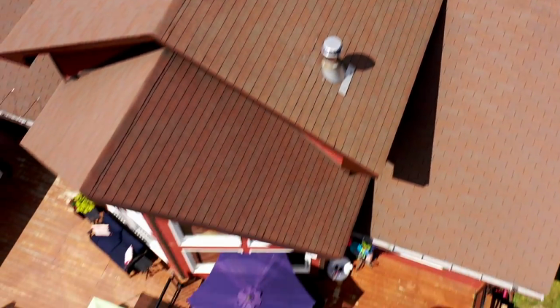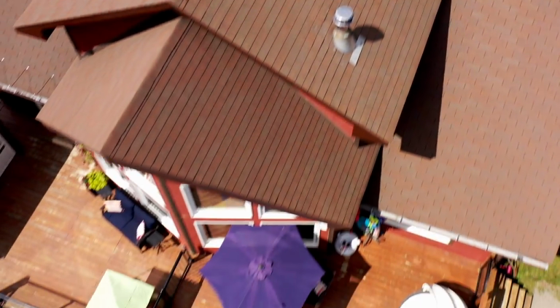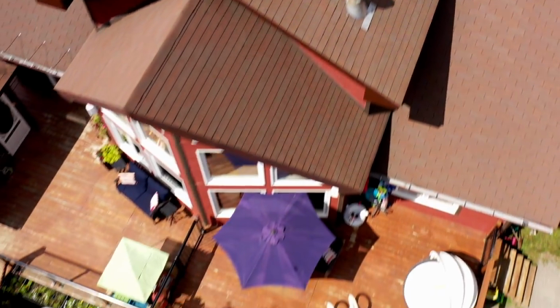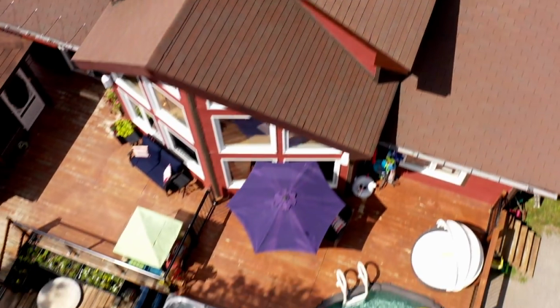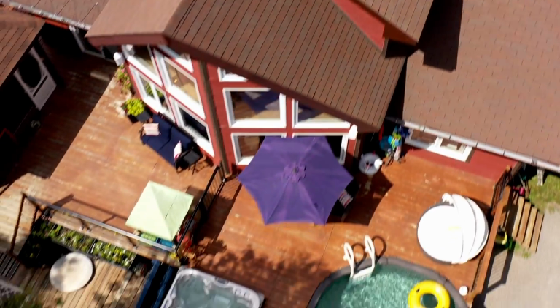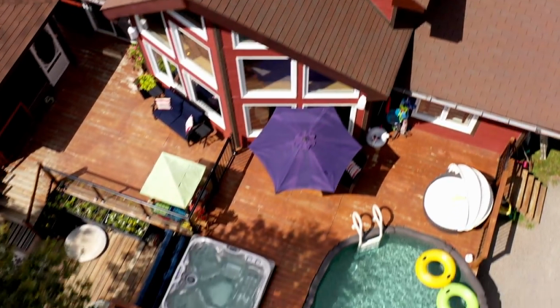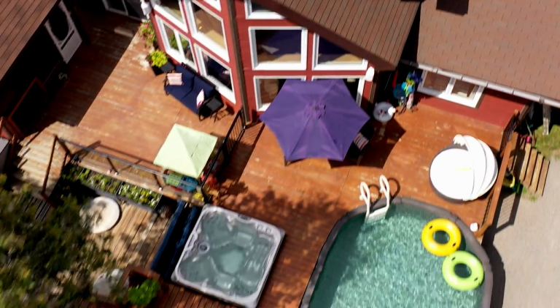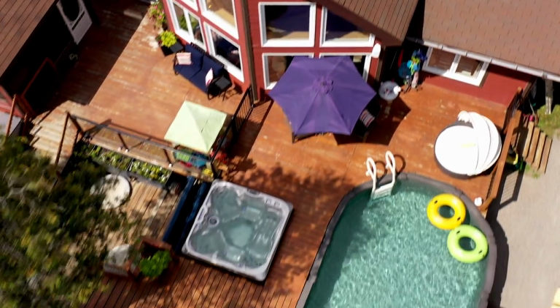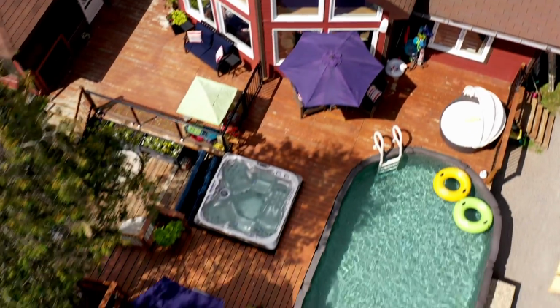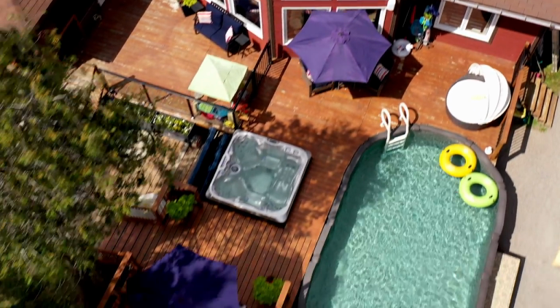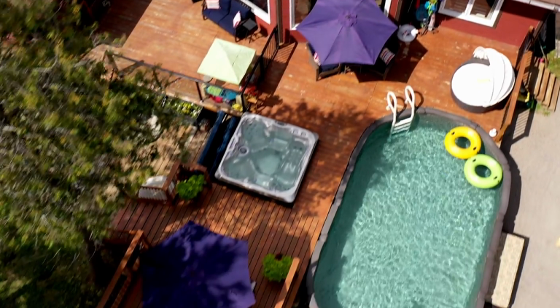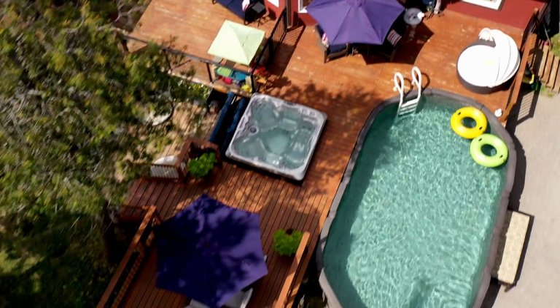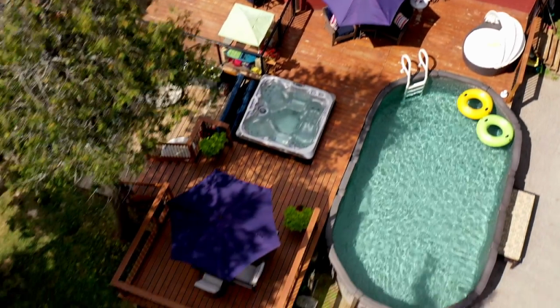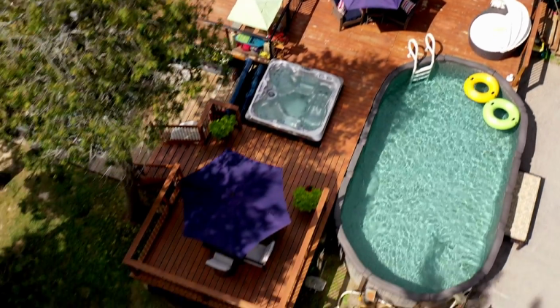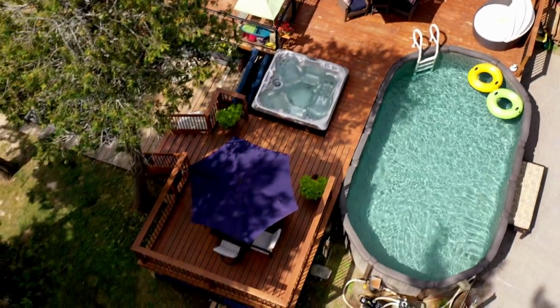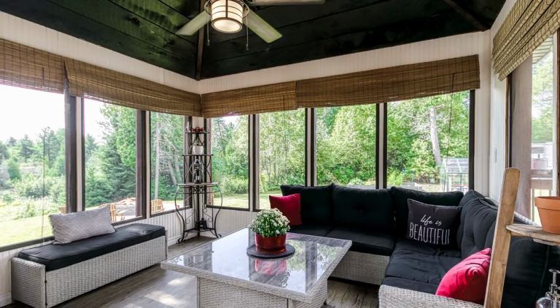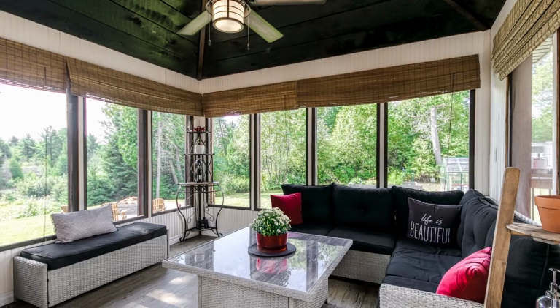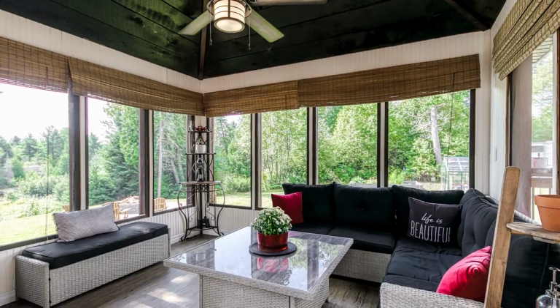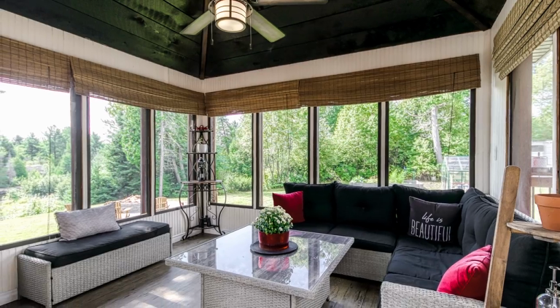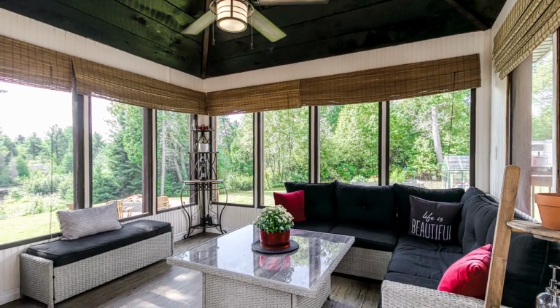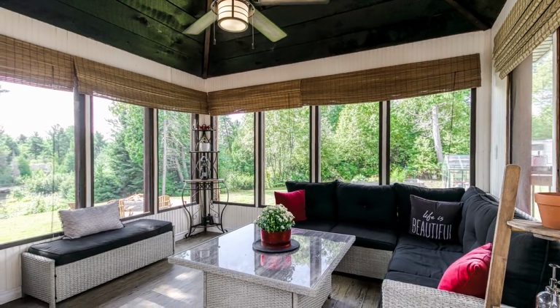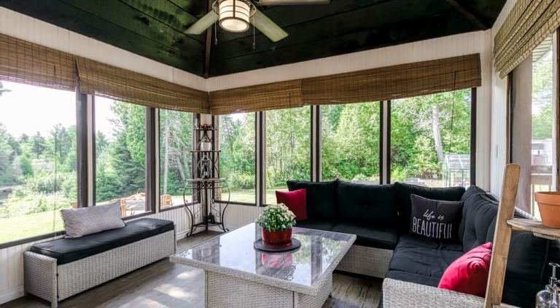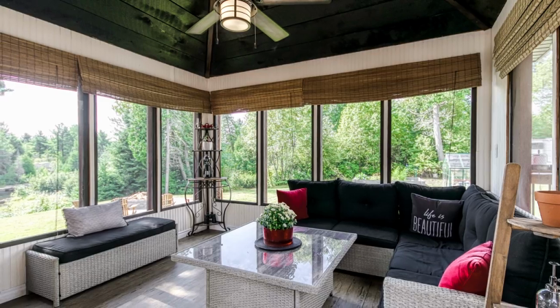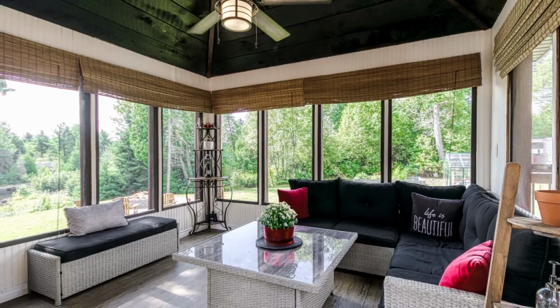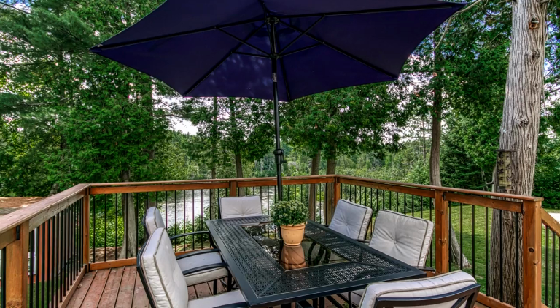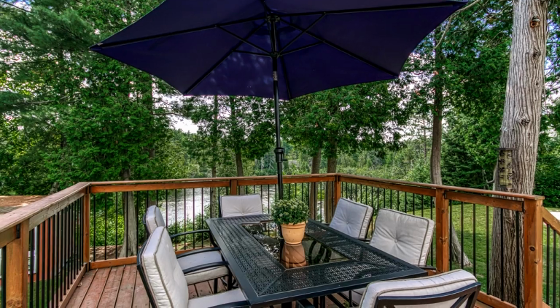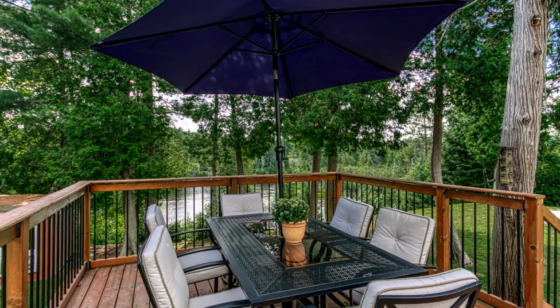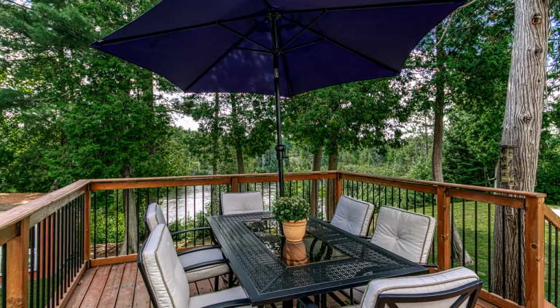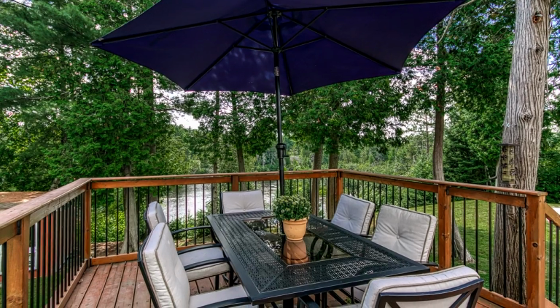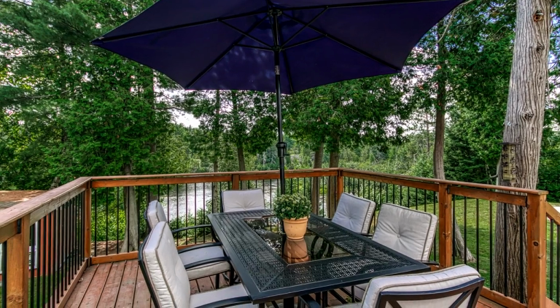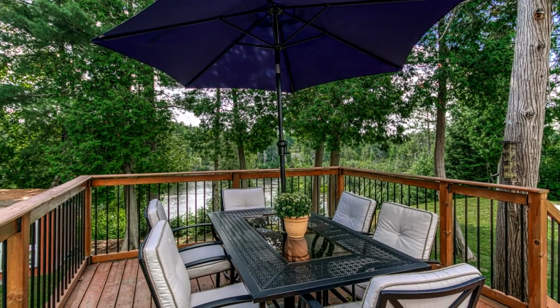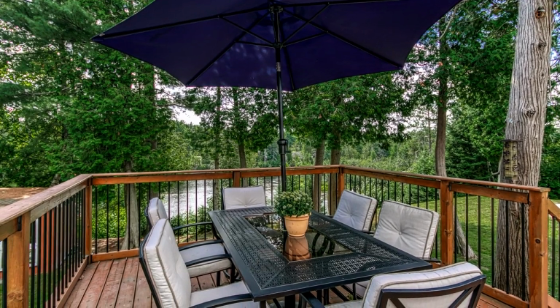The property also boasts a massive deck with a screened-in sunroom, pool, and hot tub.